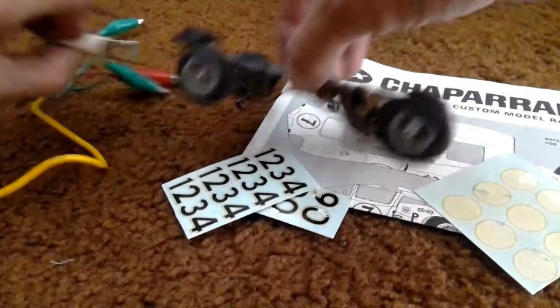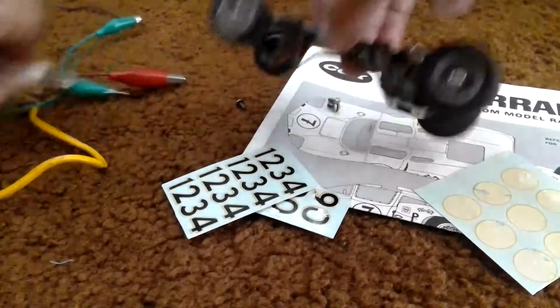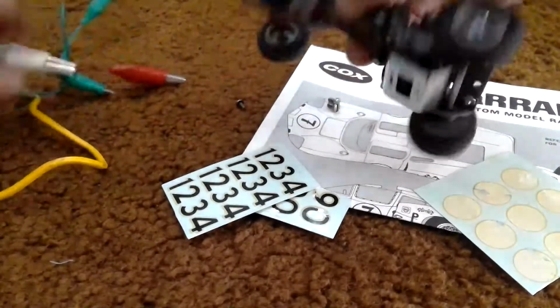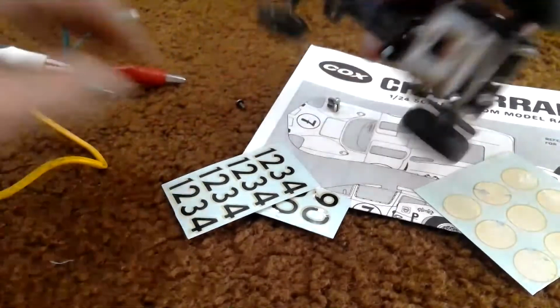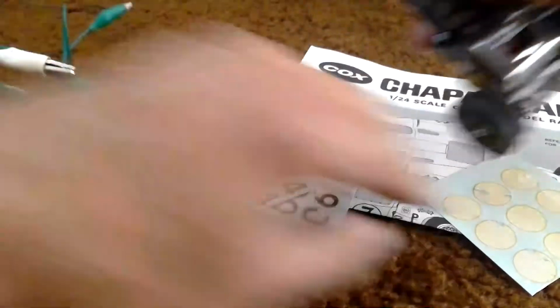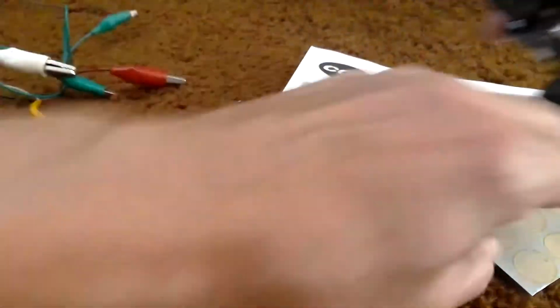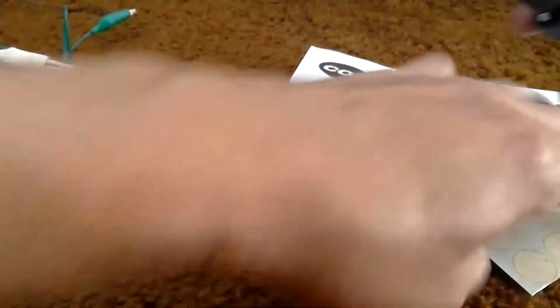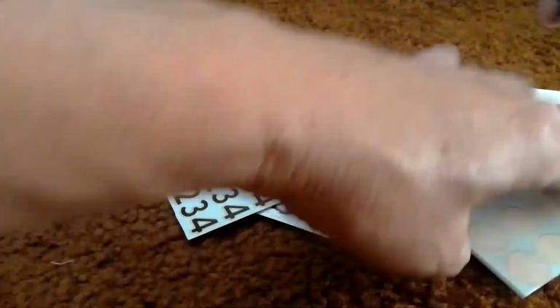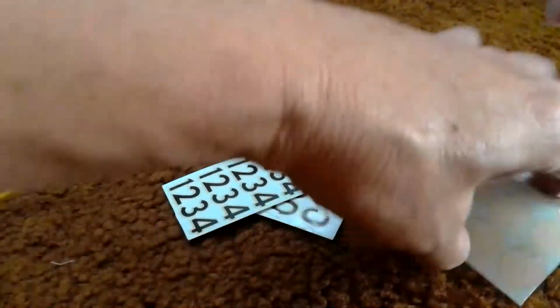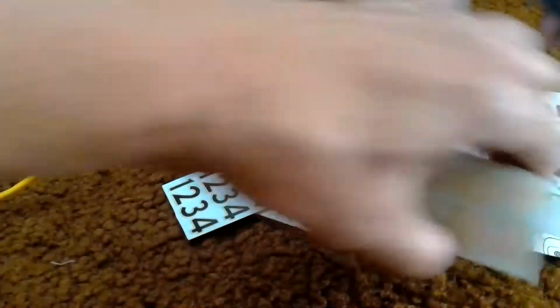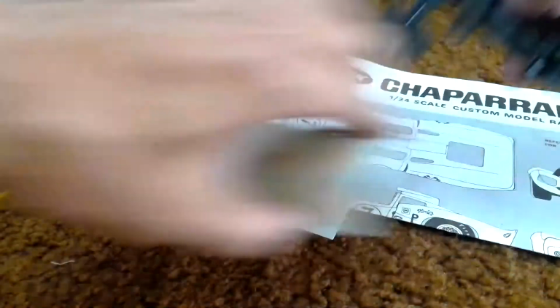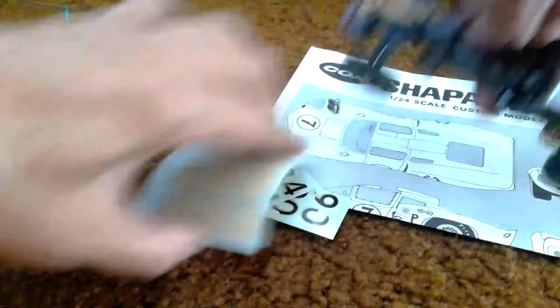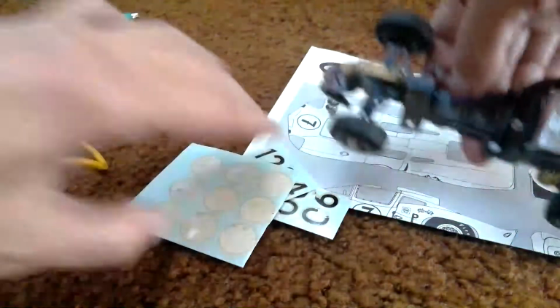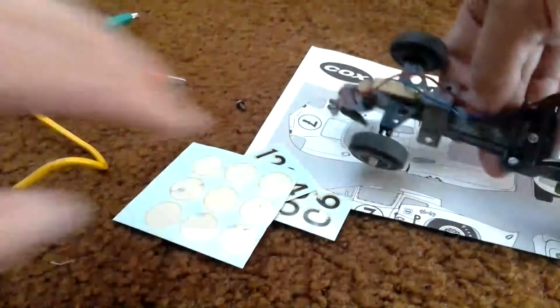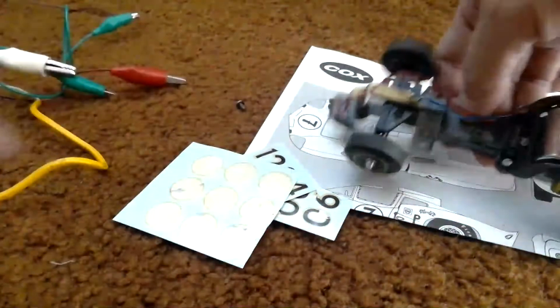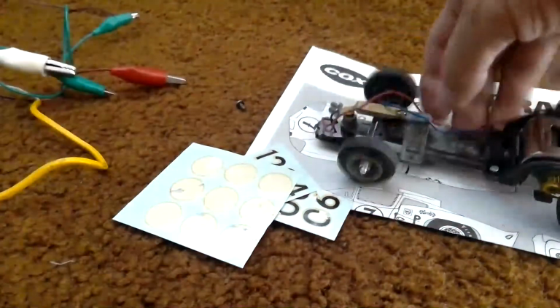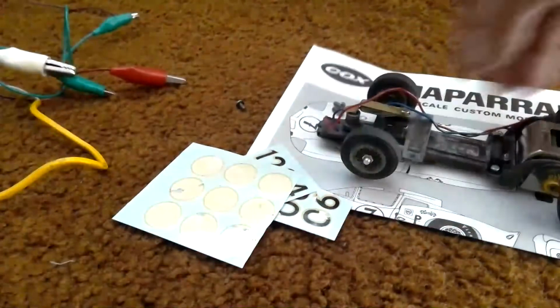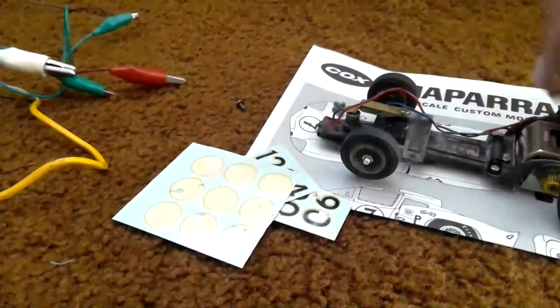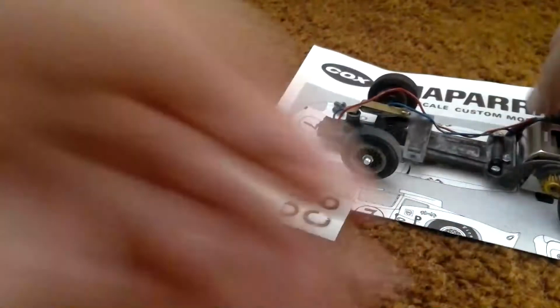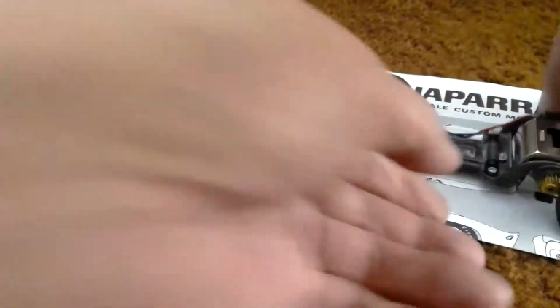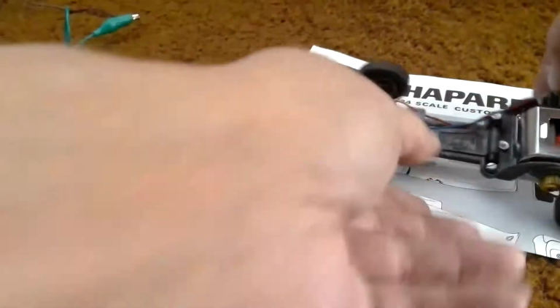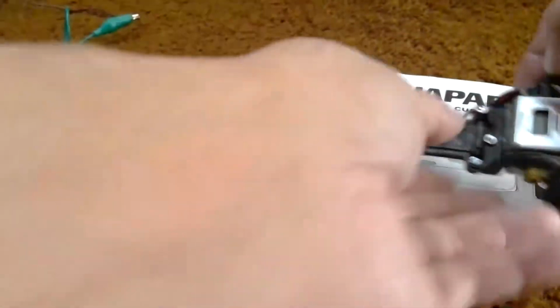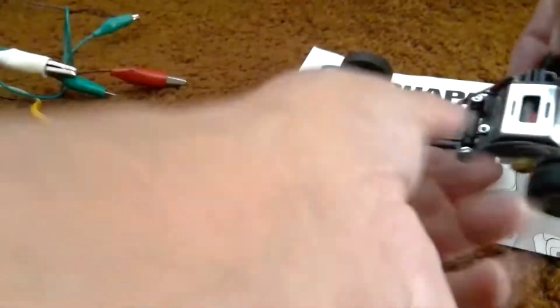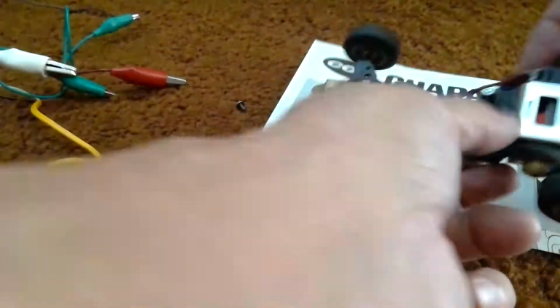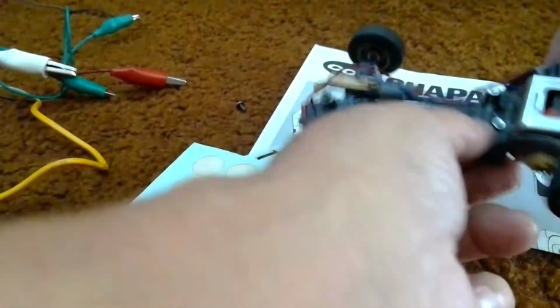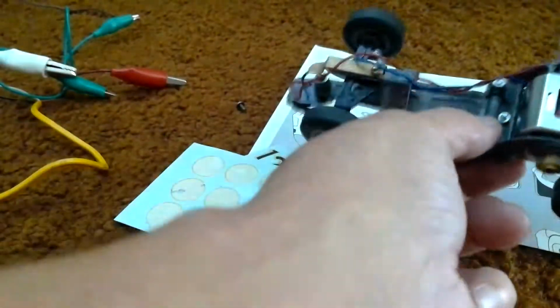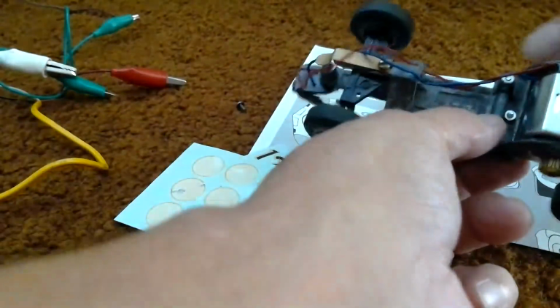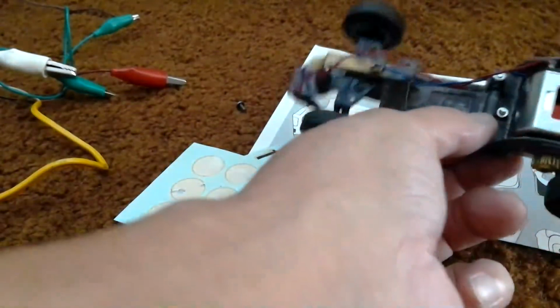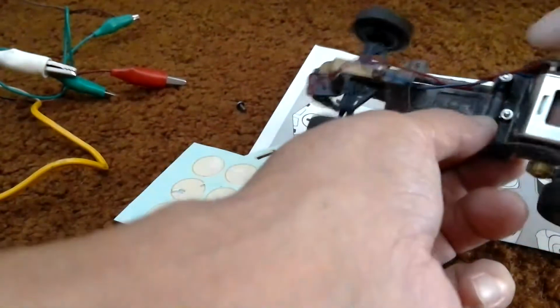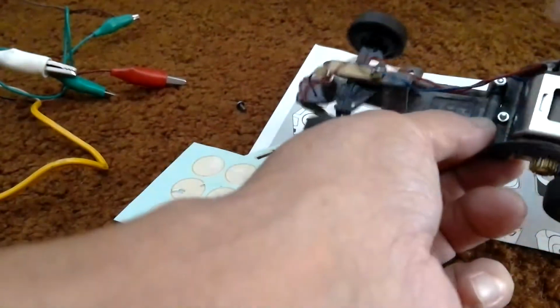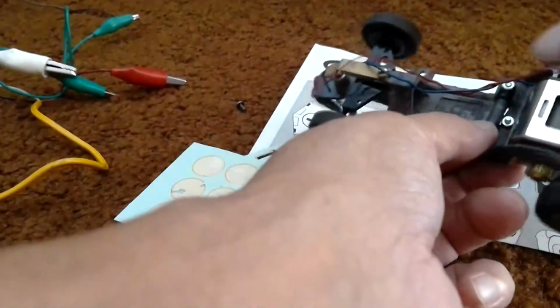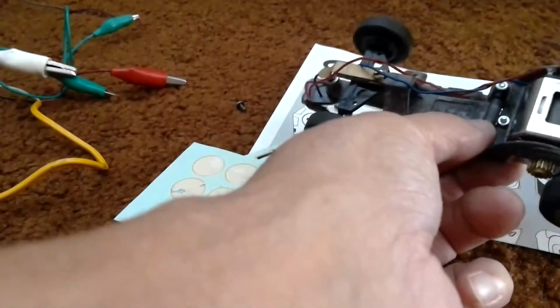You can see it functions pretty good and smooth.